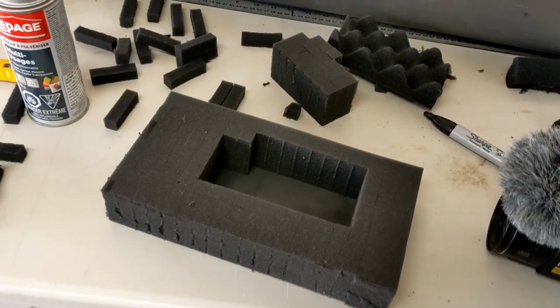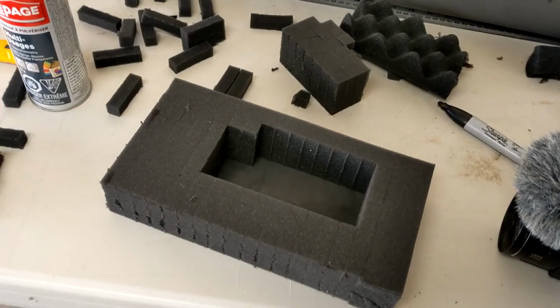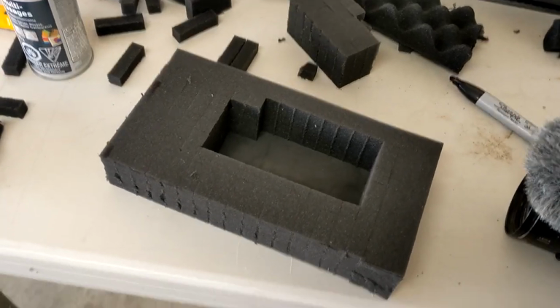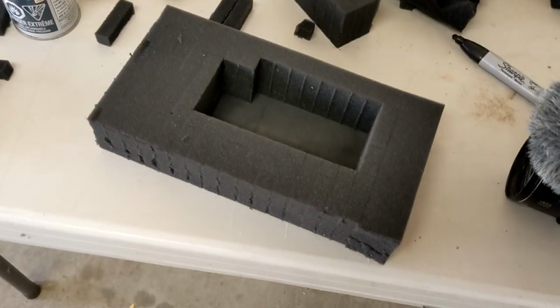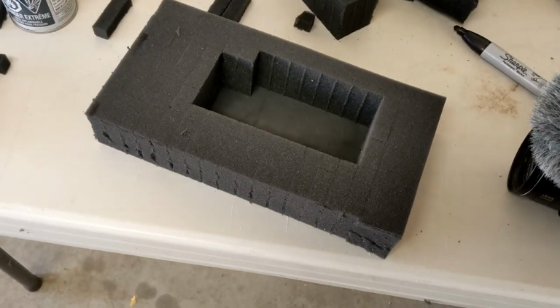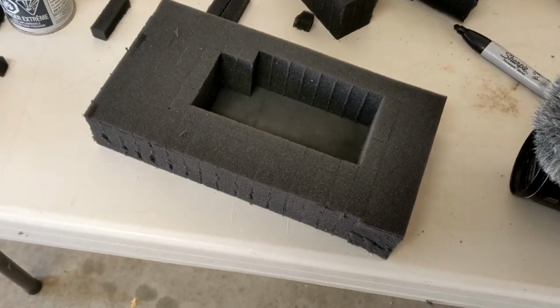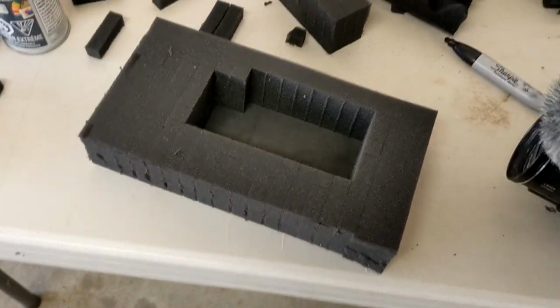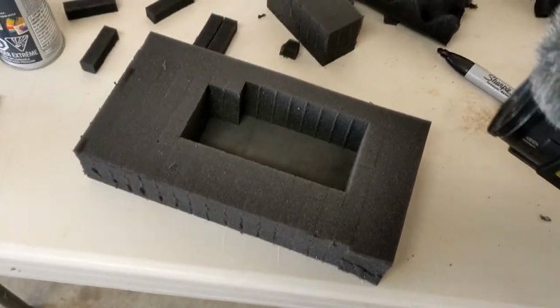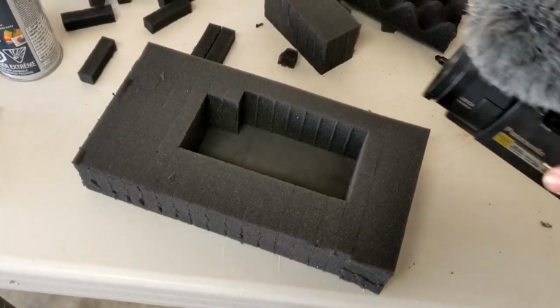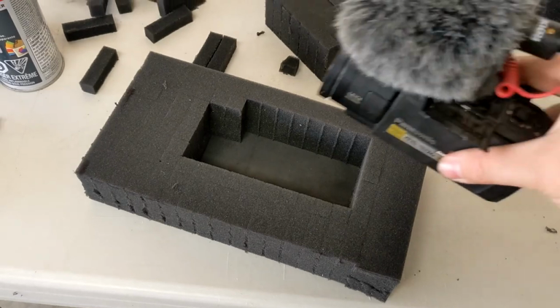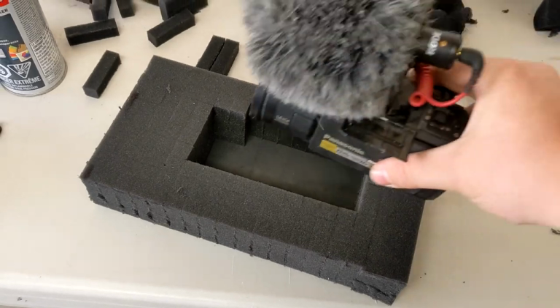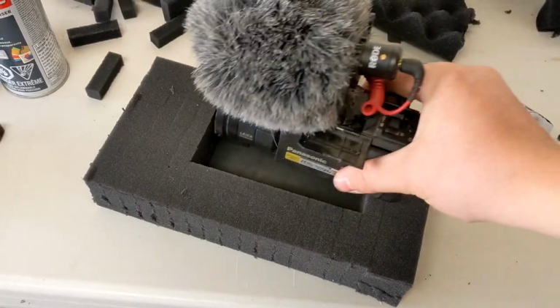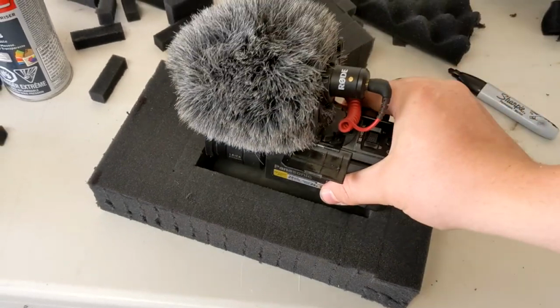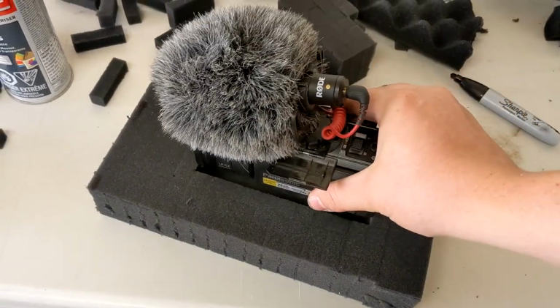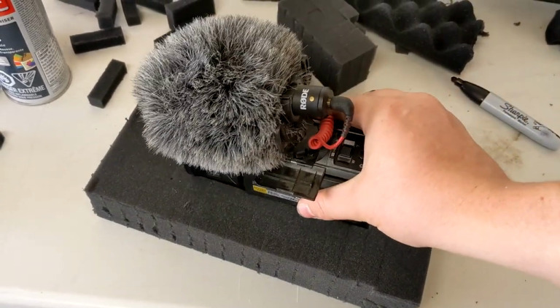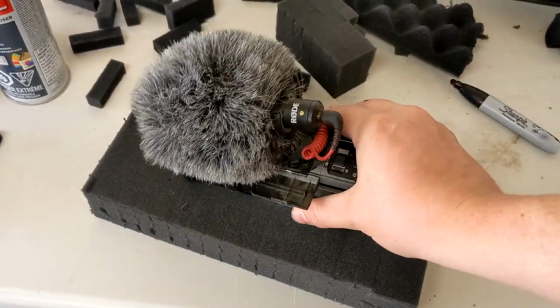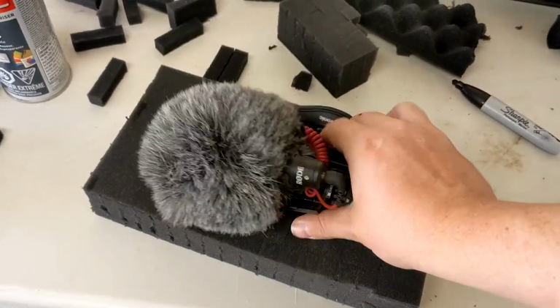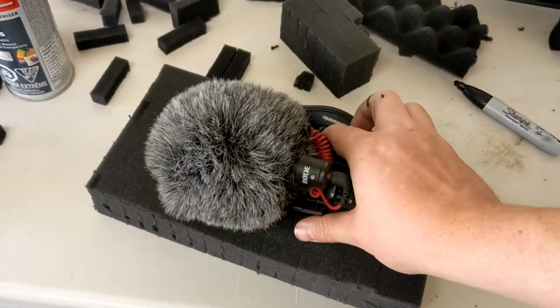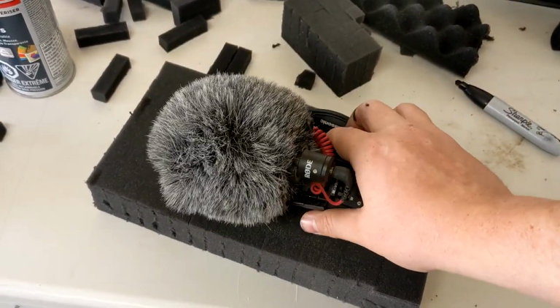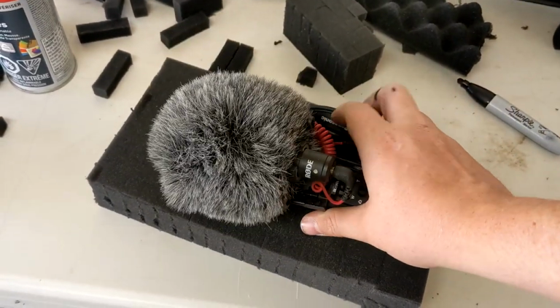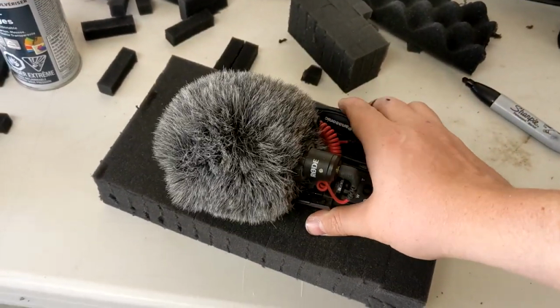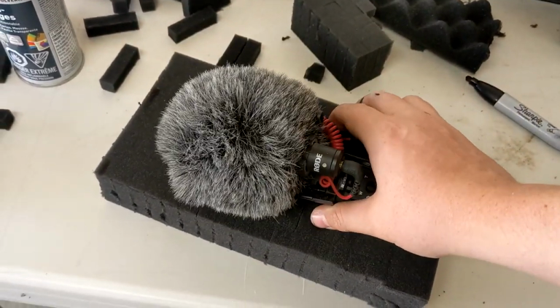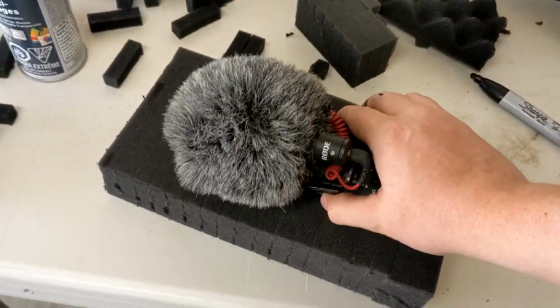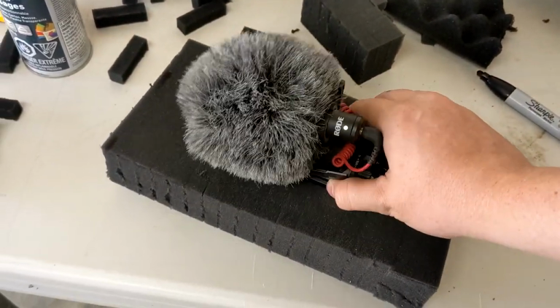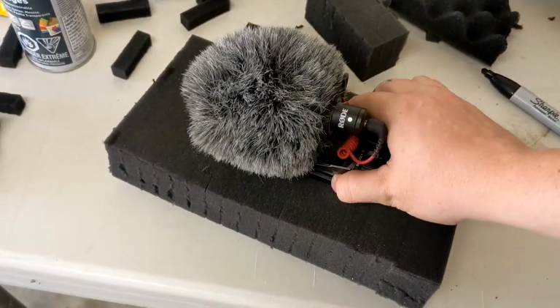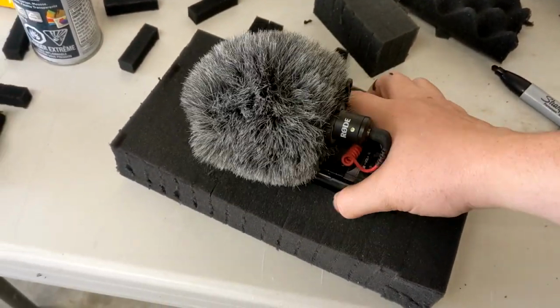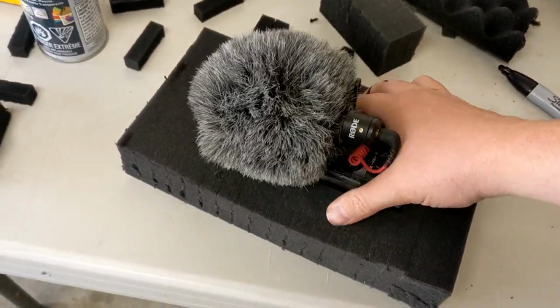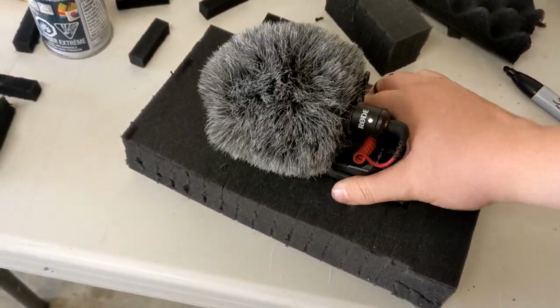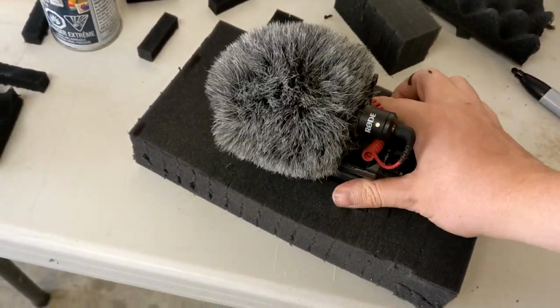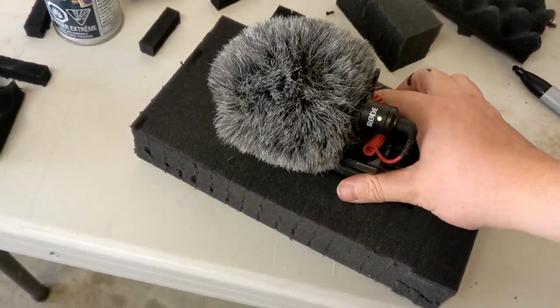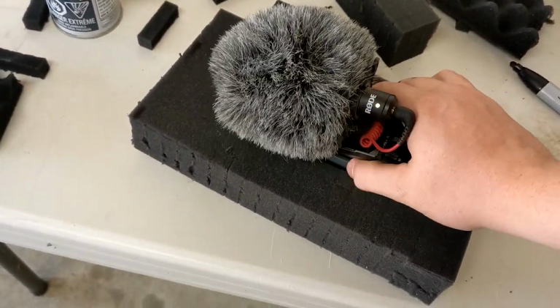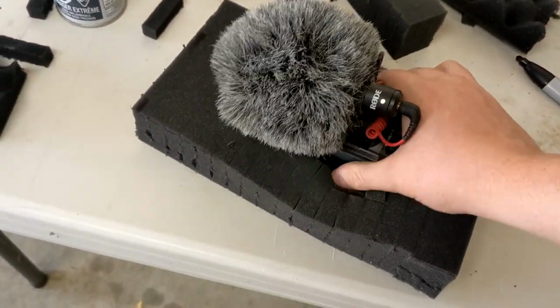I cut a slot for my camera out of the toolbox foam so I can take it on a ride without worrying about it shifting around.